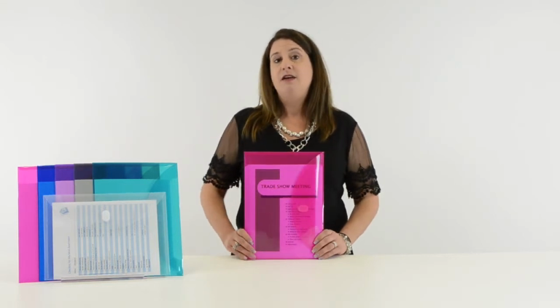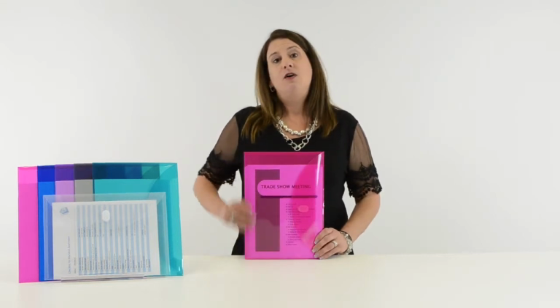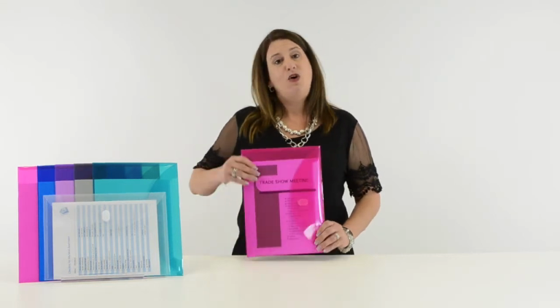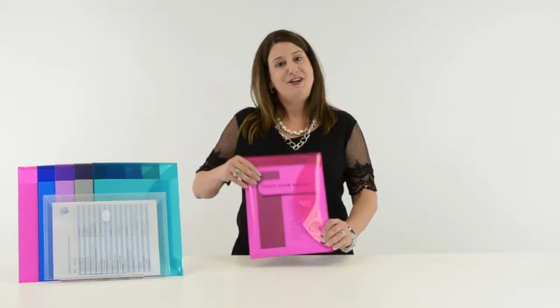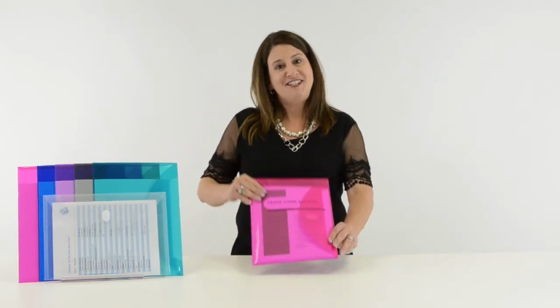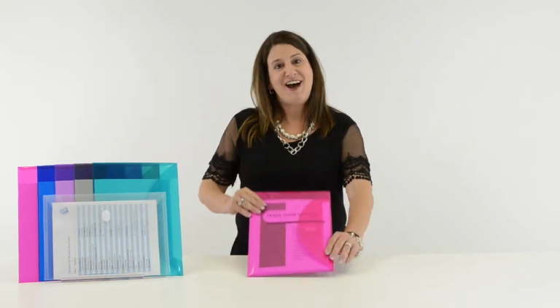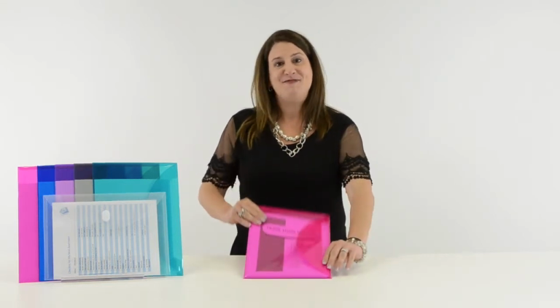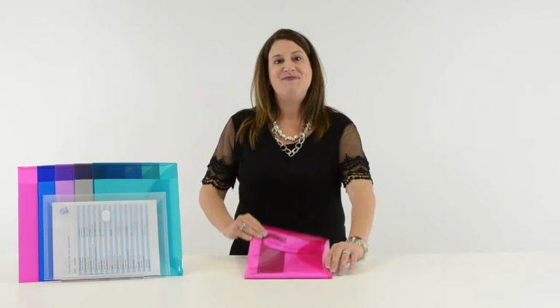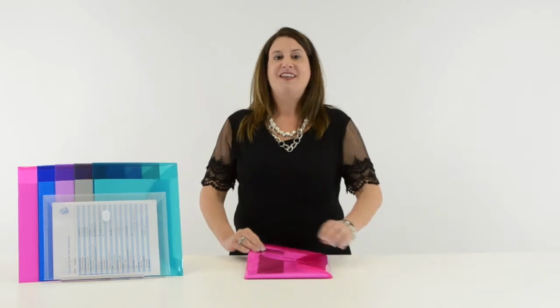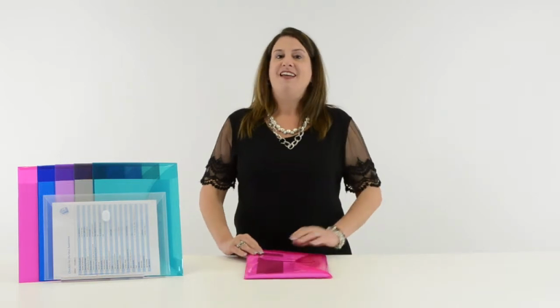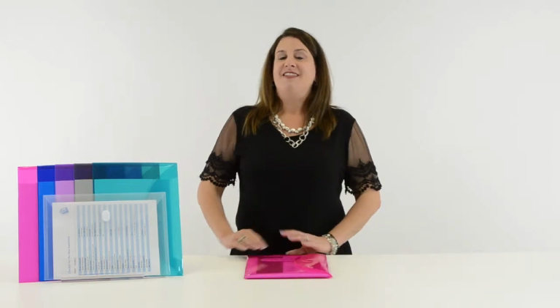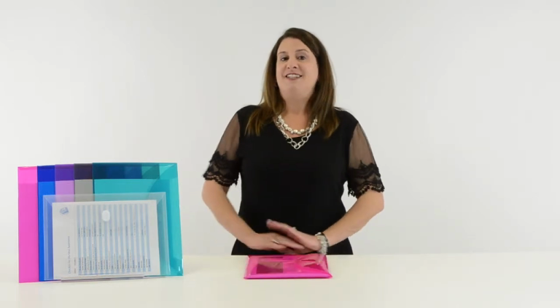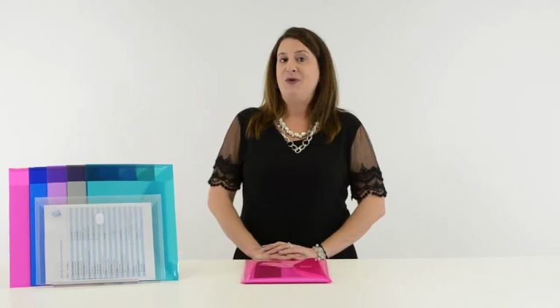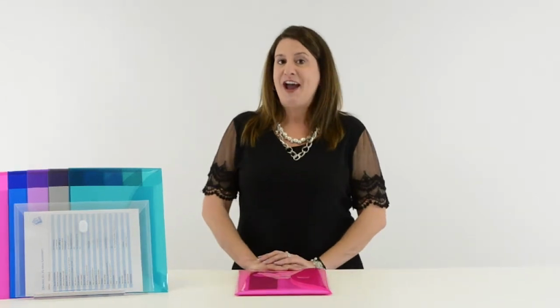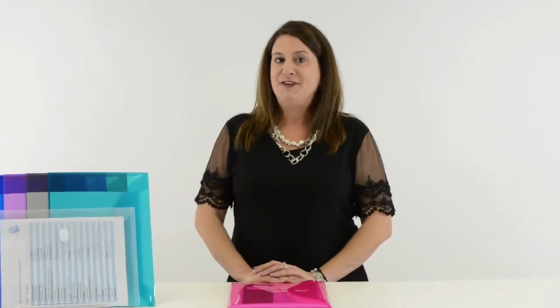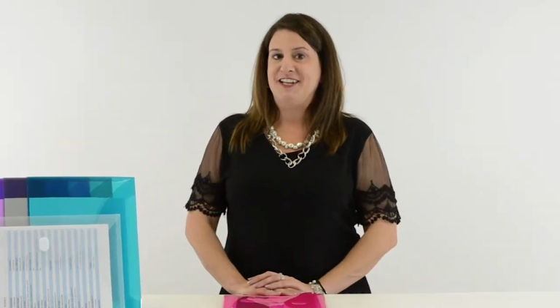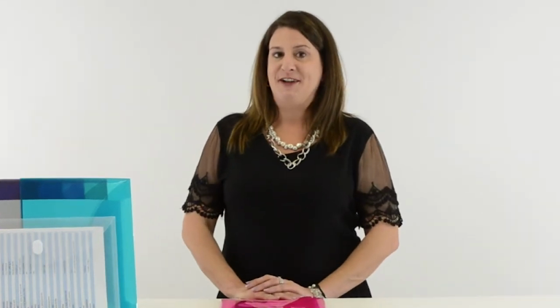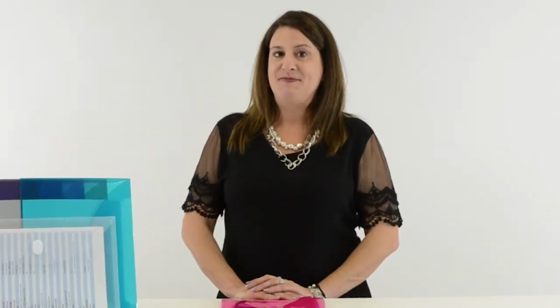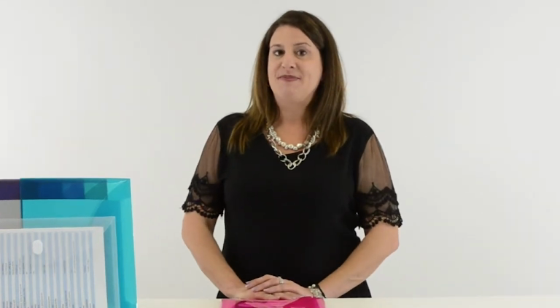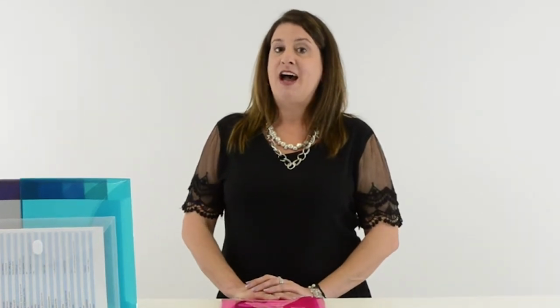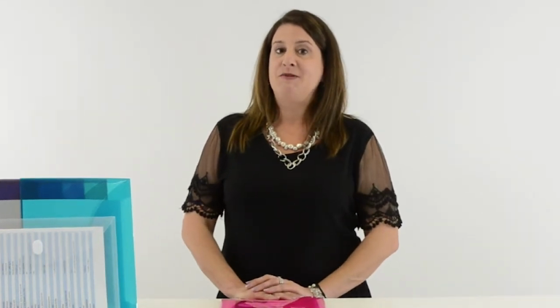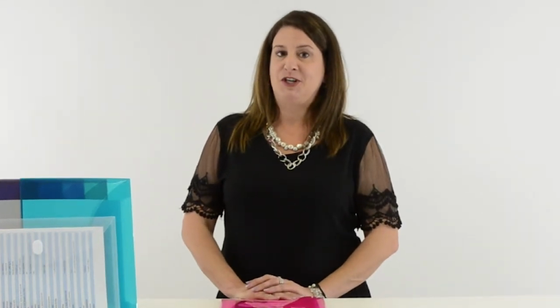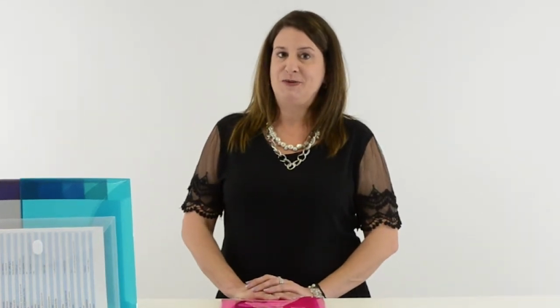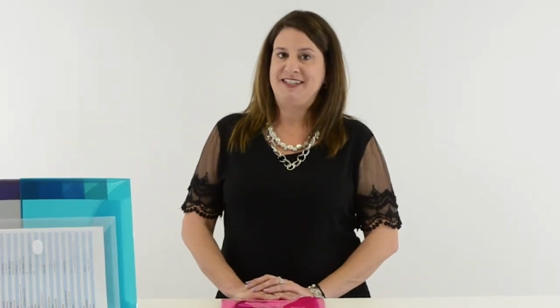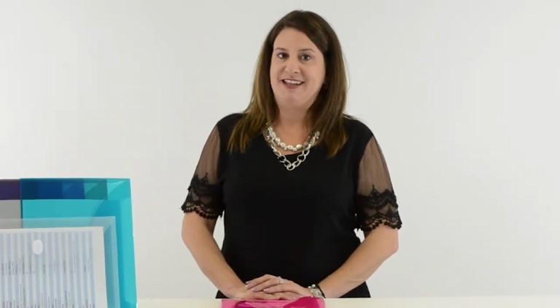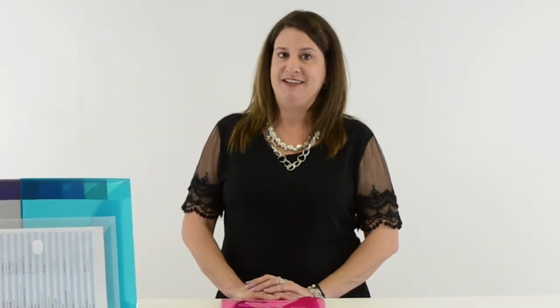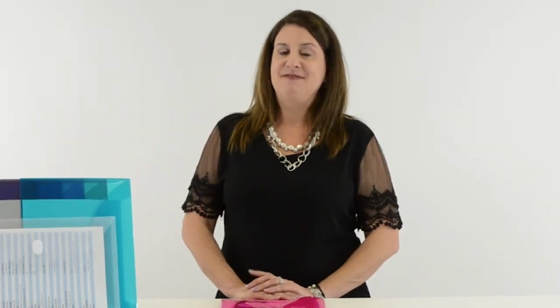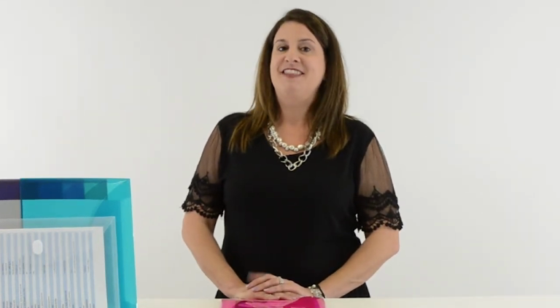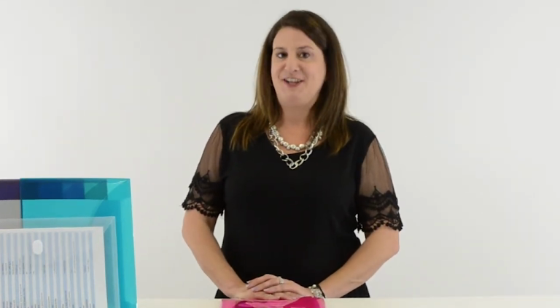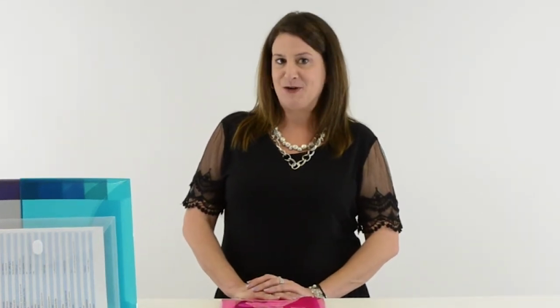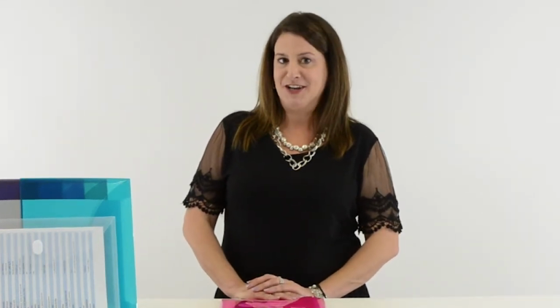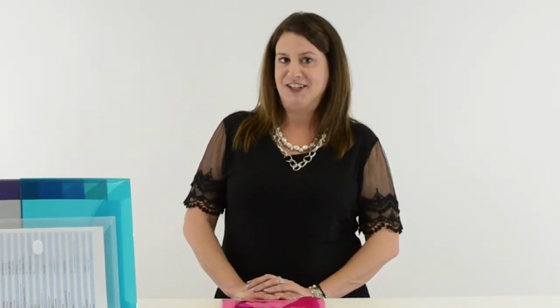Order yours now! That's all we have for today. I'm Cheryl with C-Line. Thank you for watching.